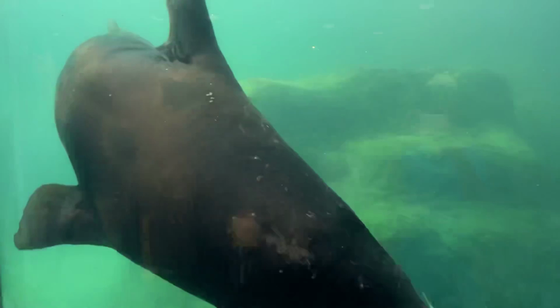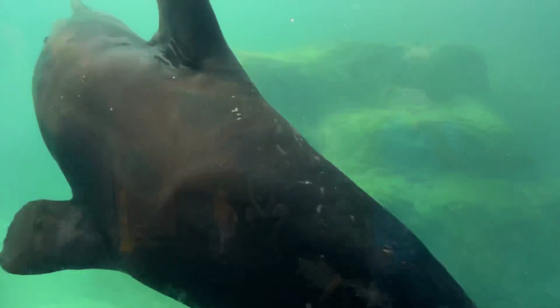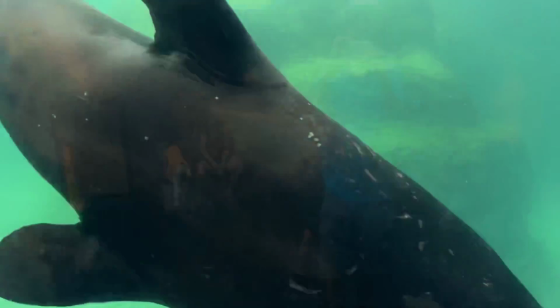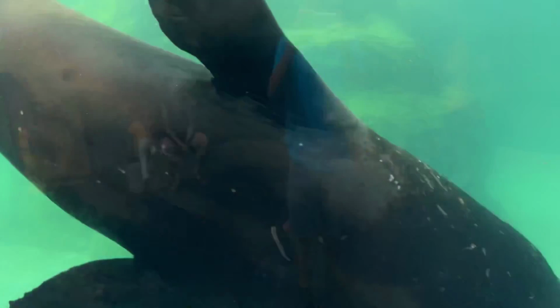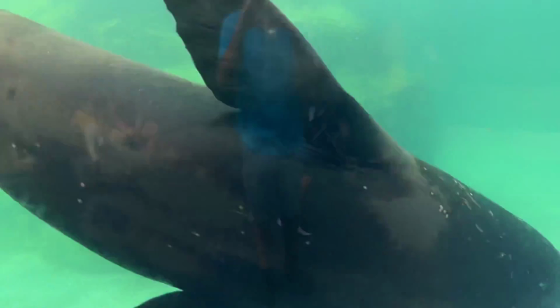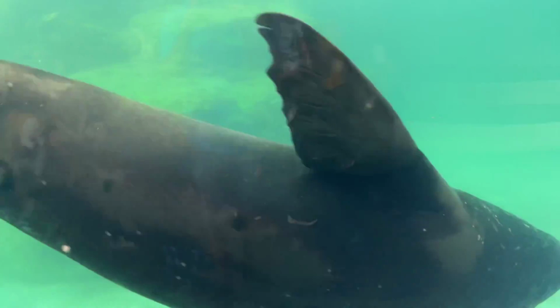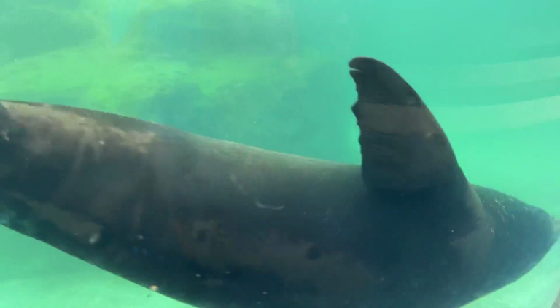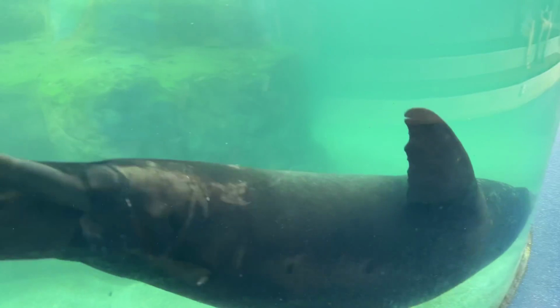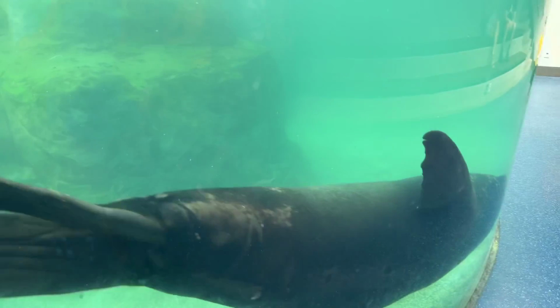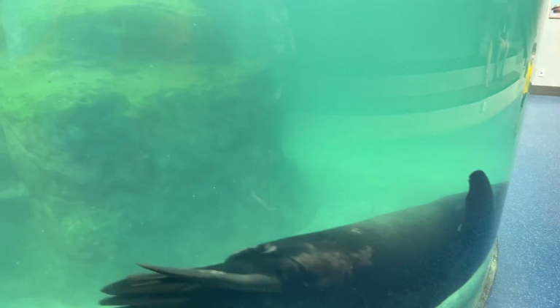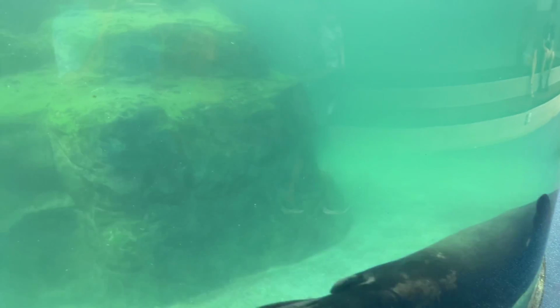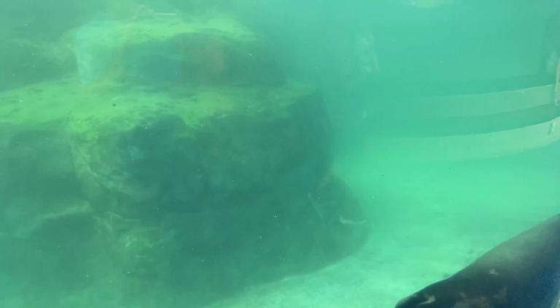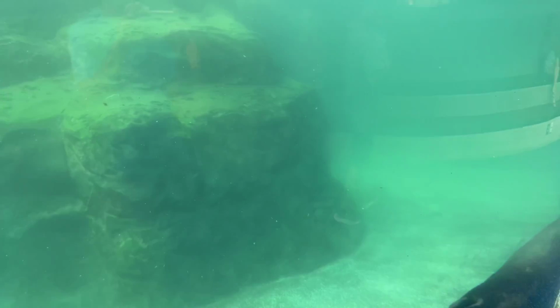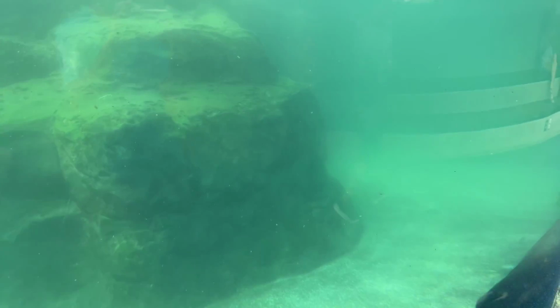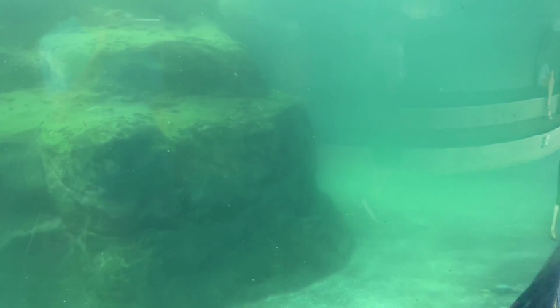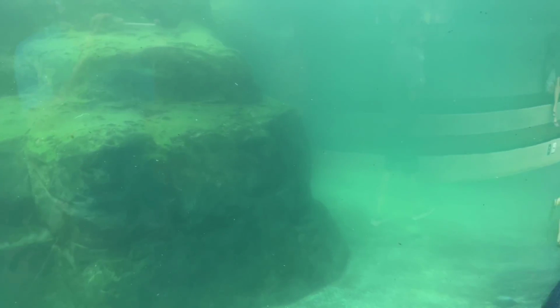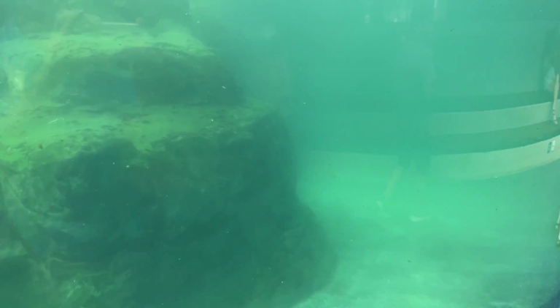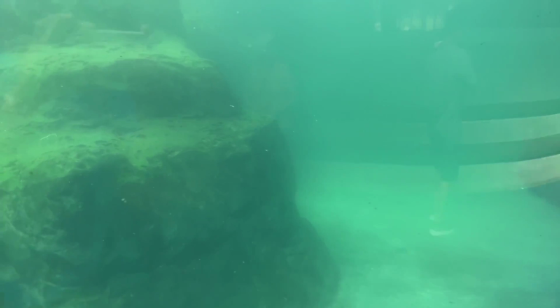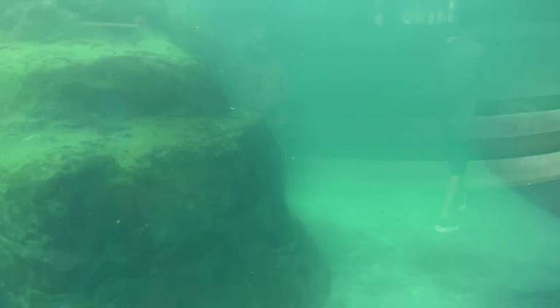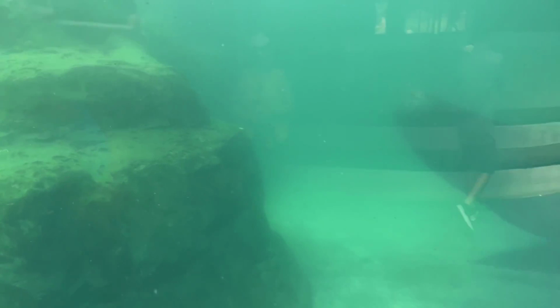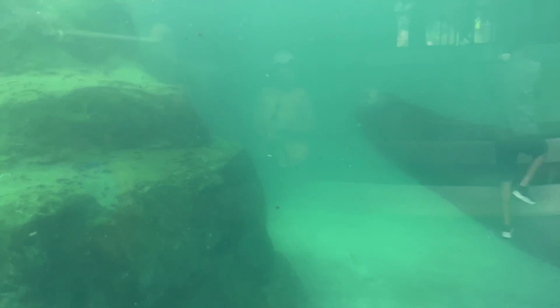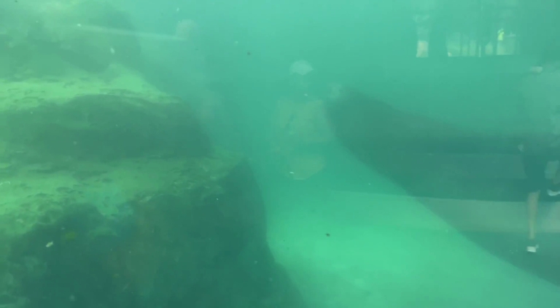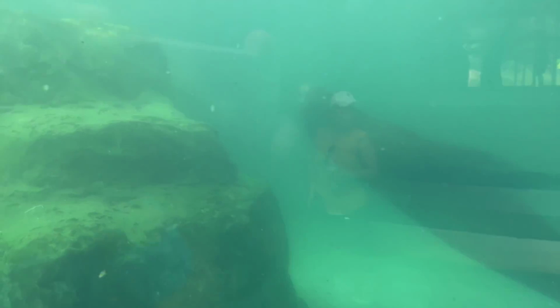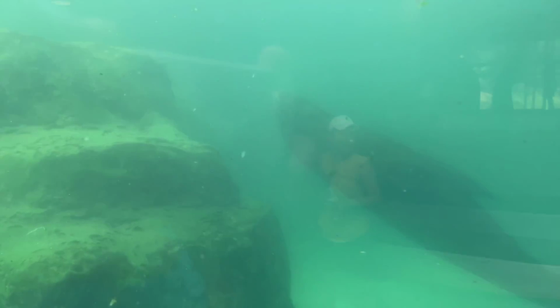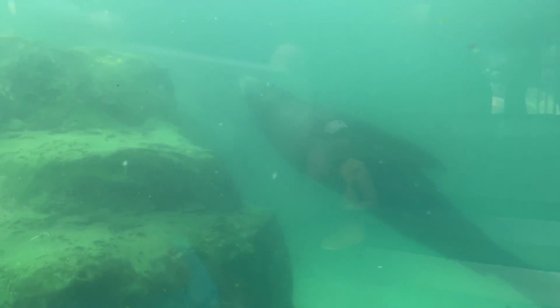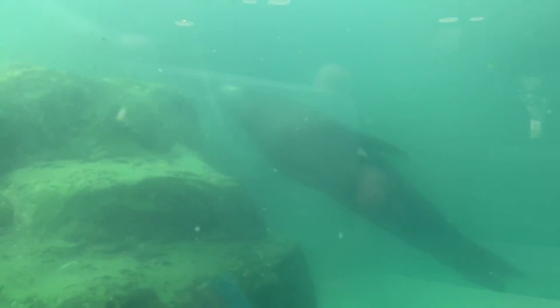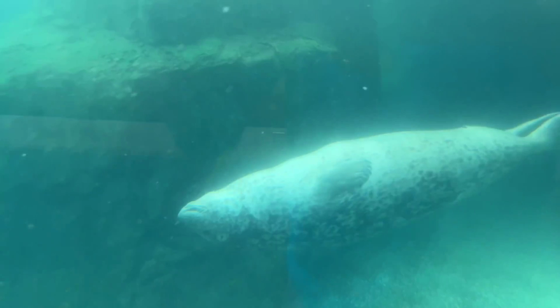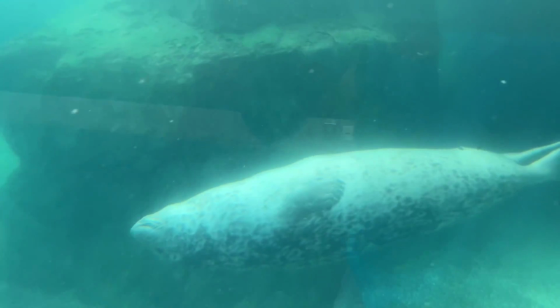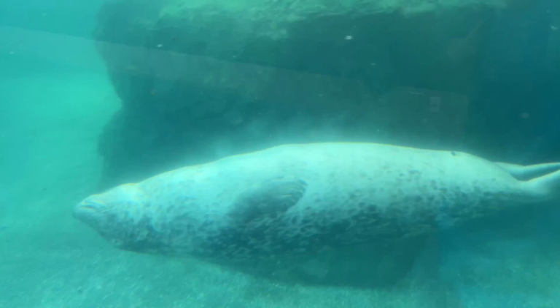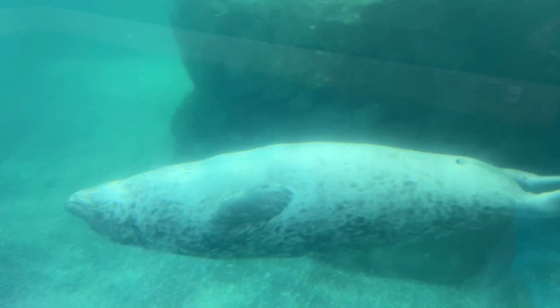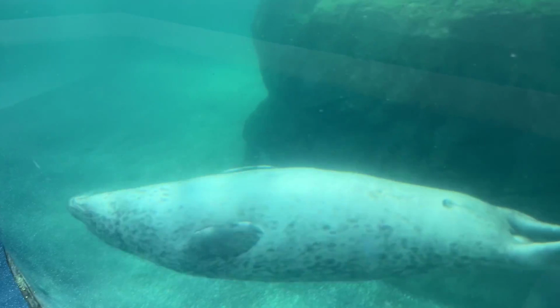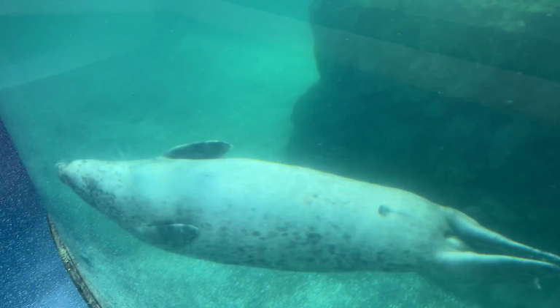And here we have a sea lion. And we have a seal.